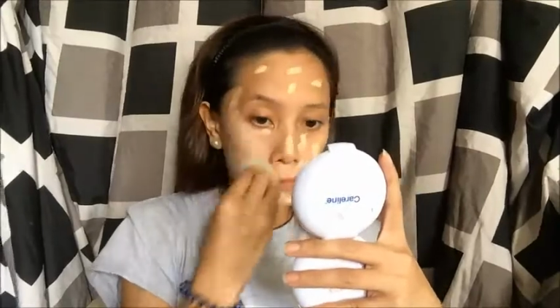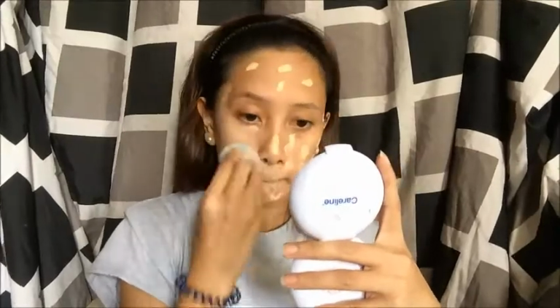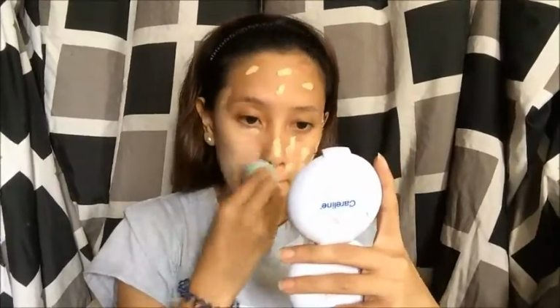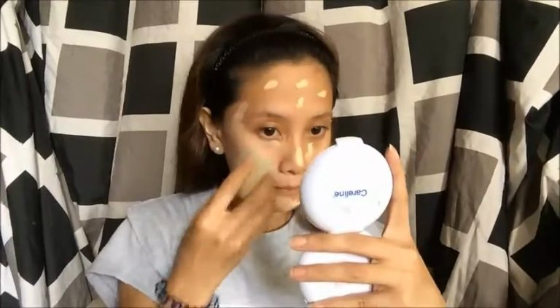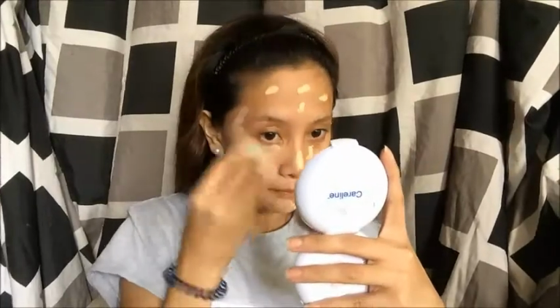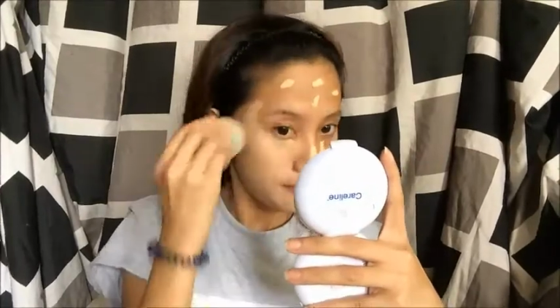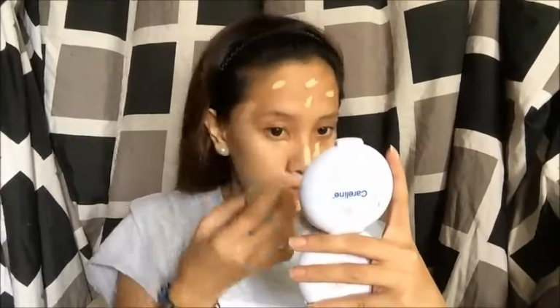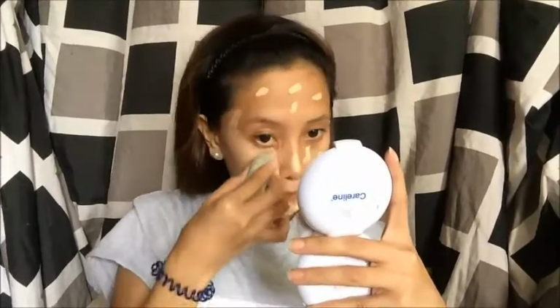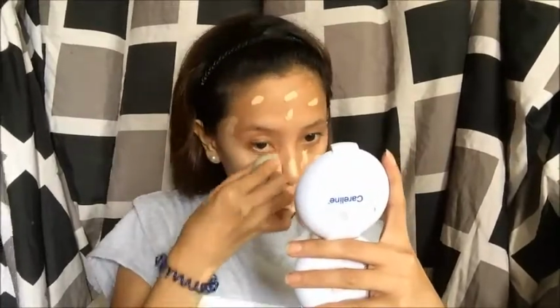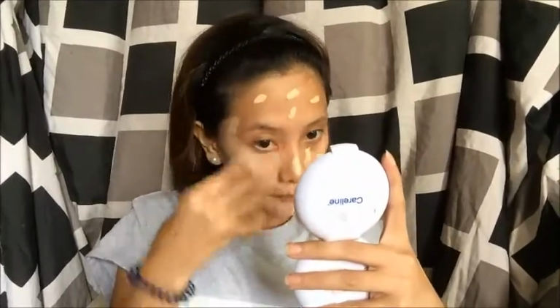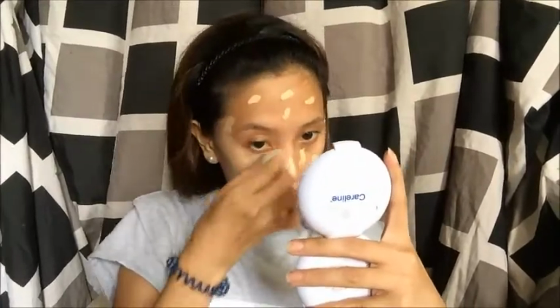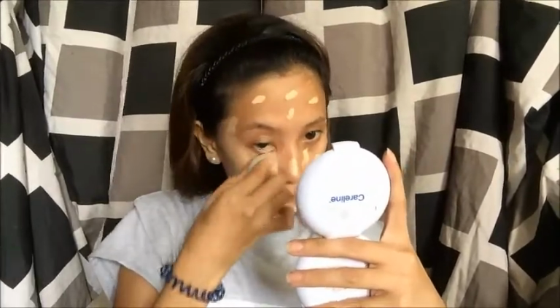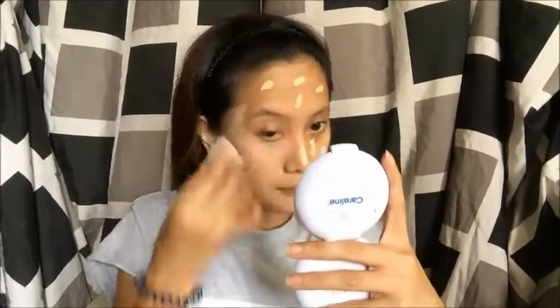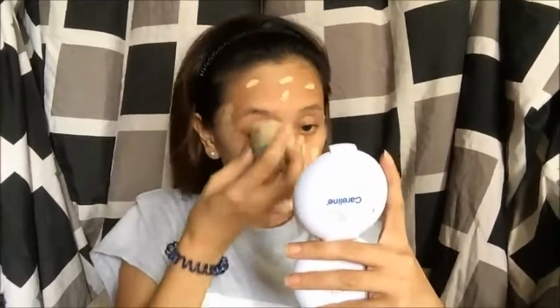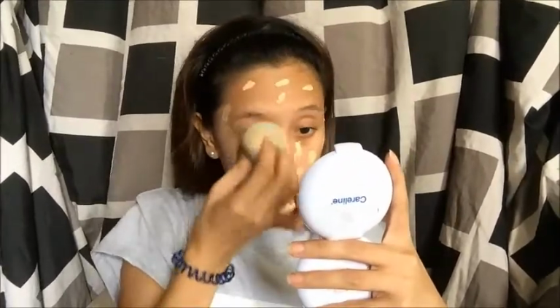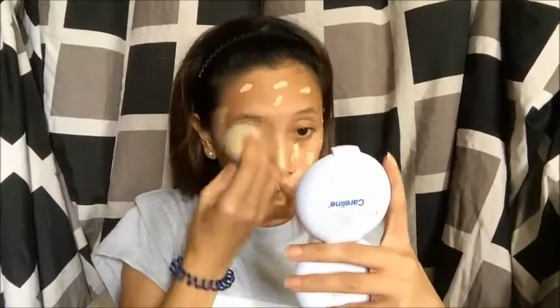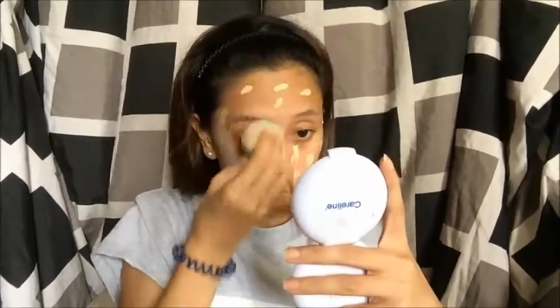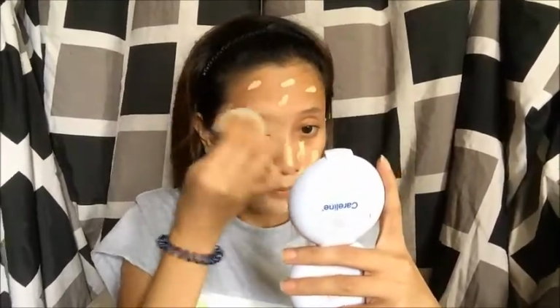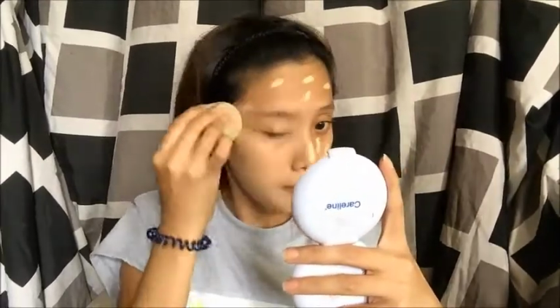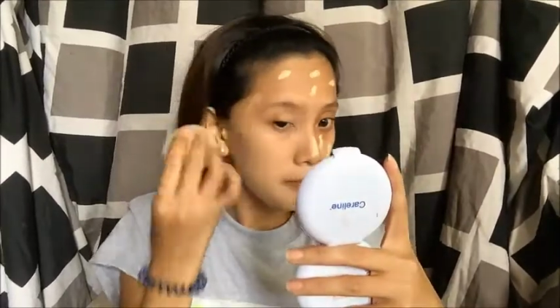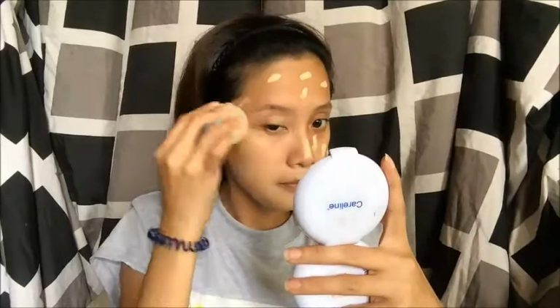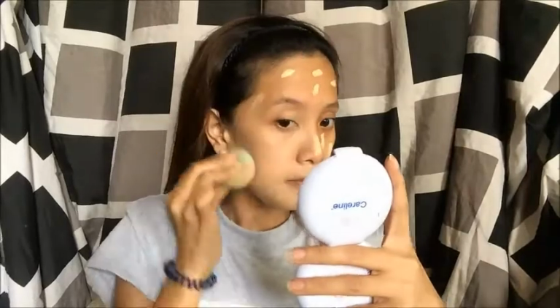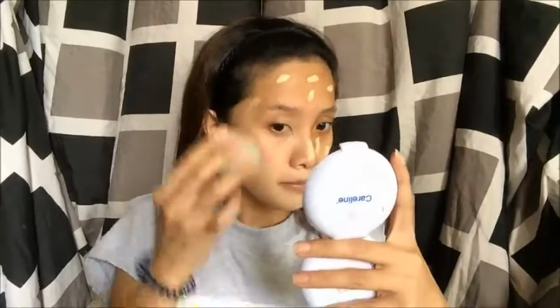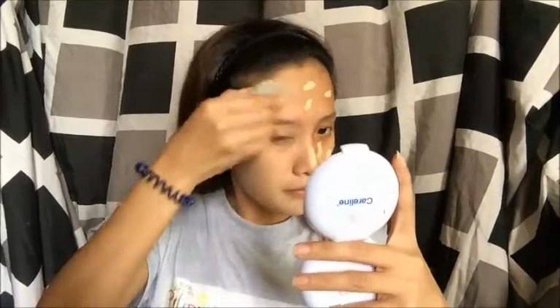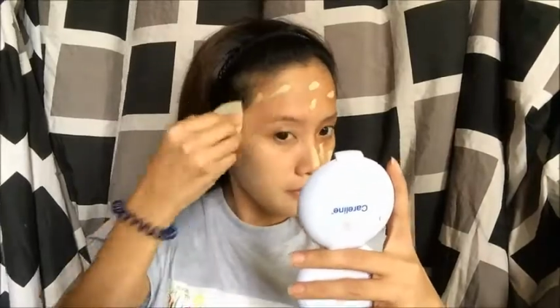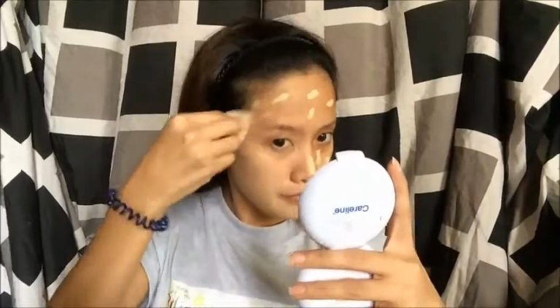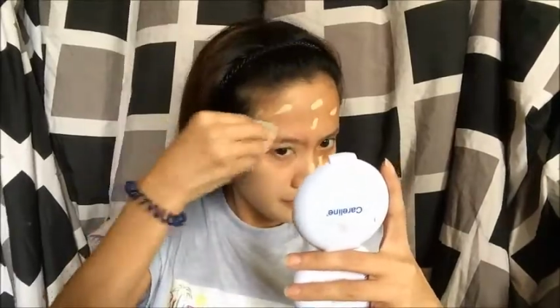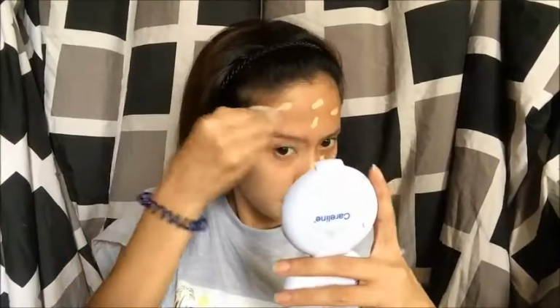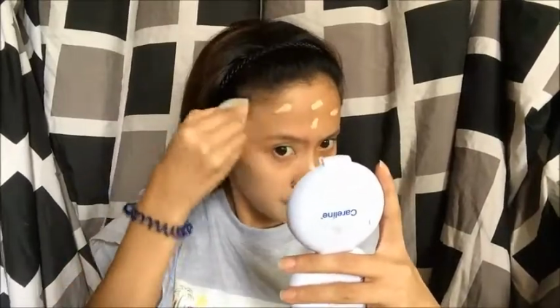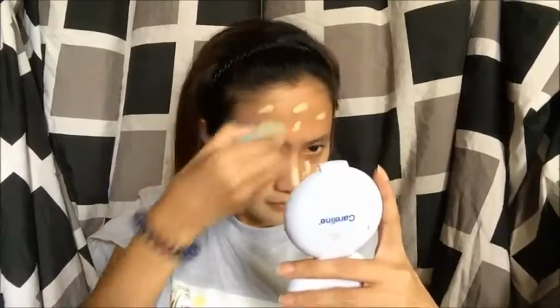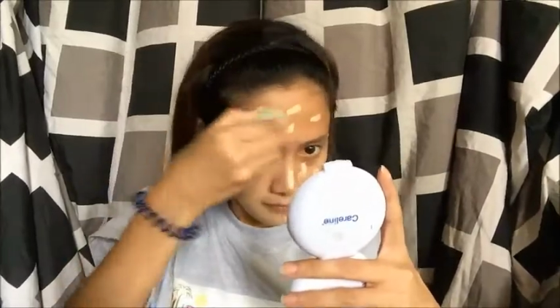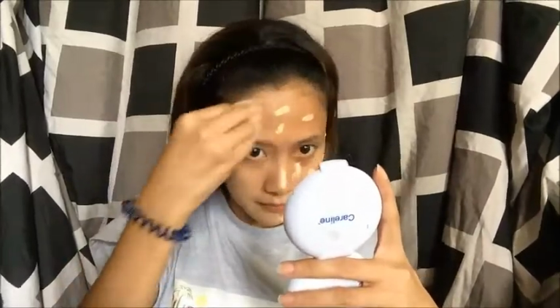We're gonna start doing our base — foundation, concealer — and blend it well, and set the base with powder.